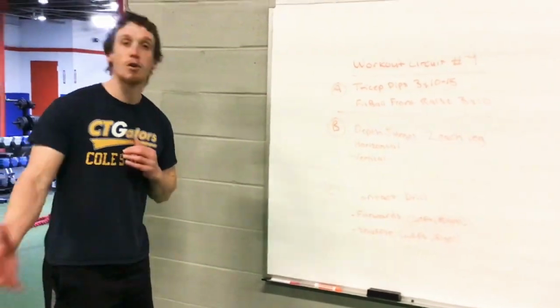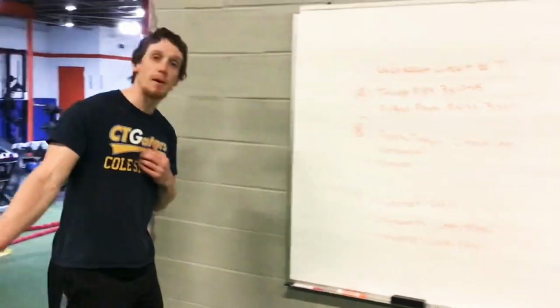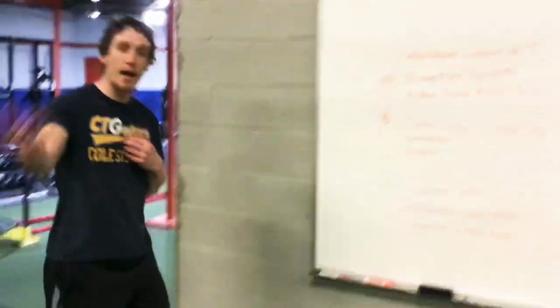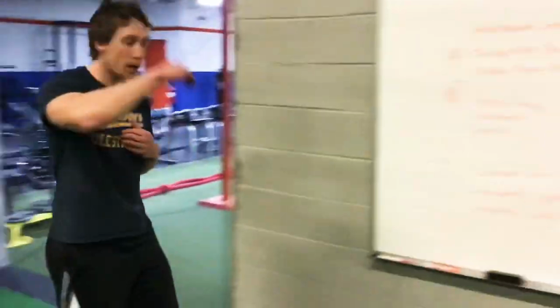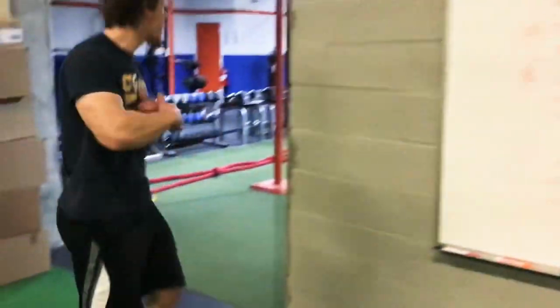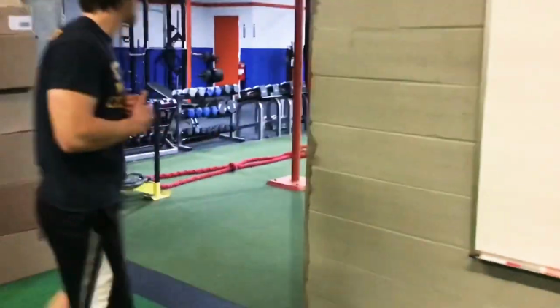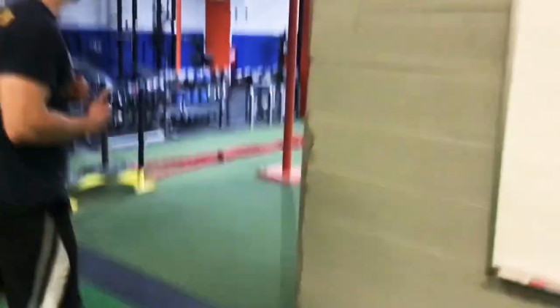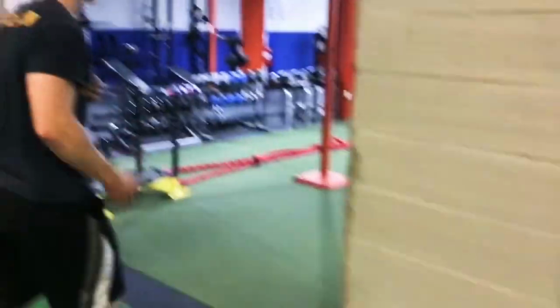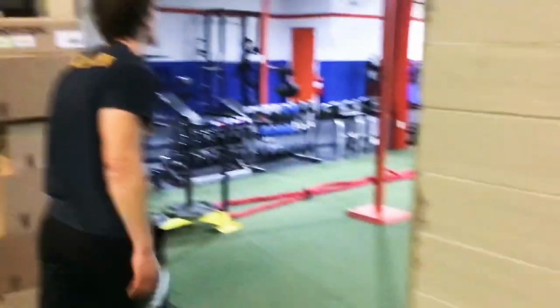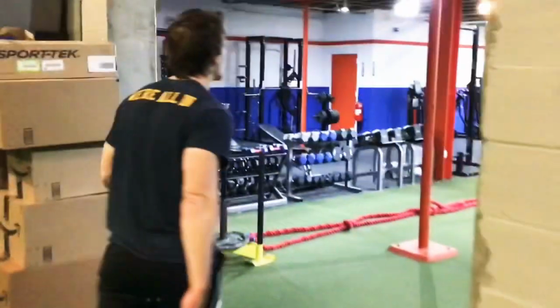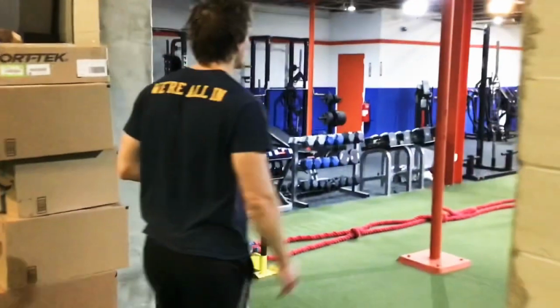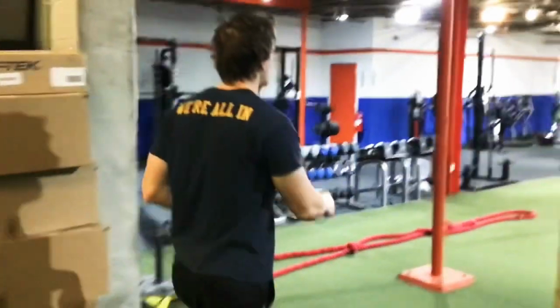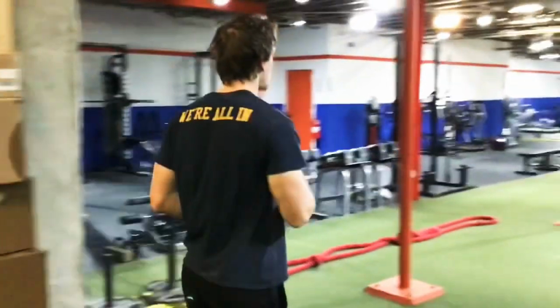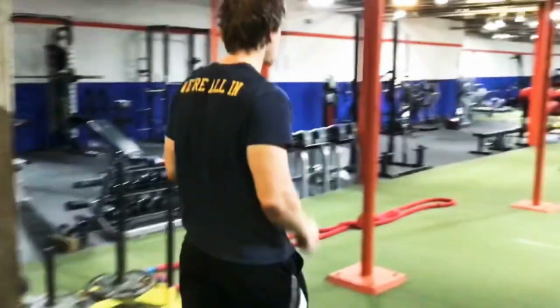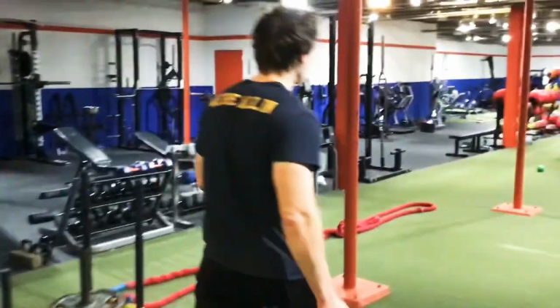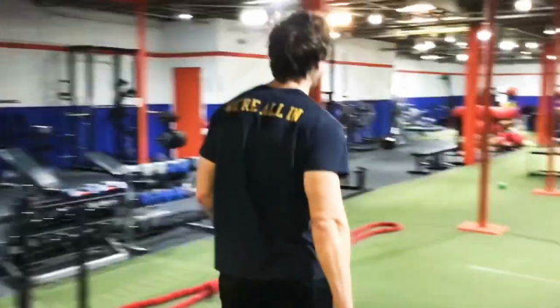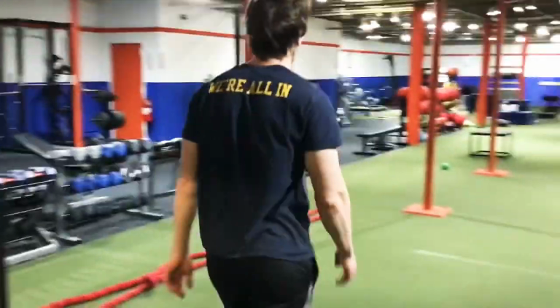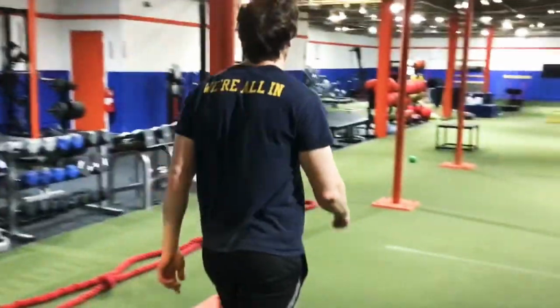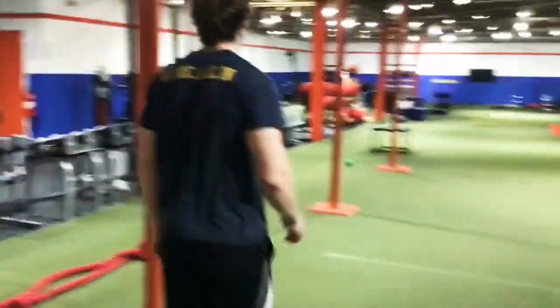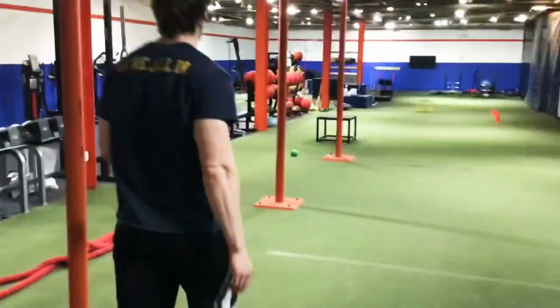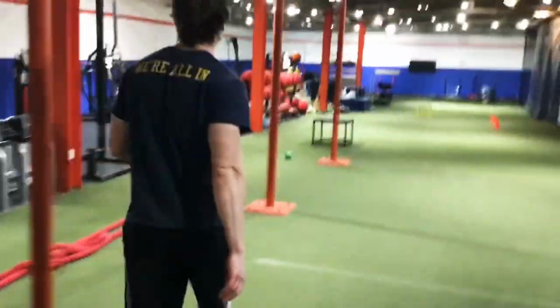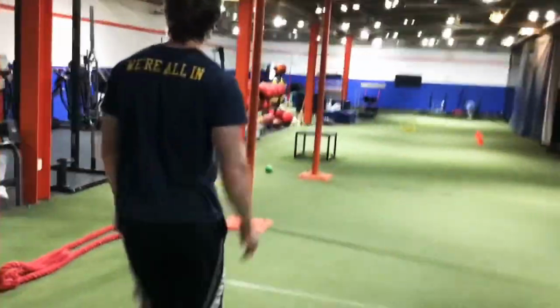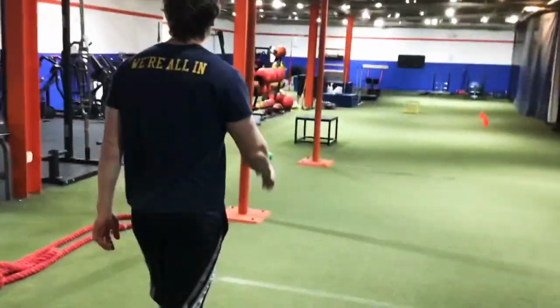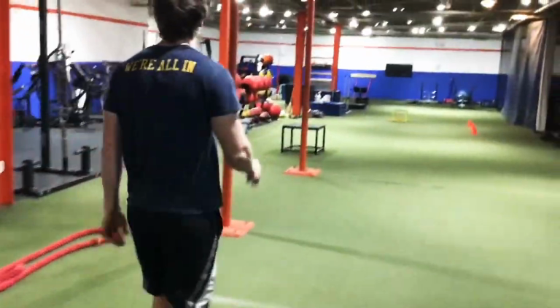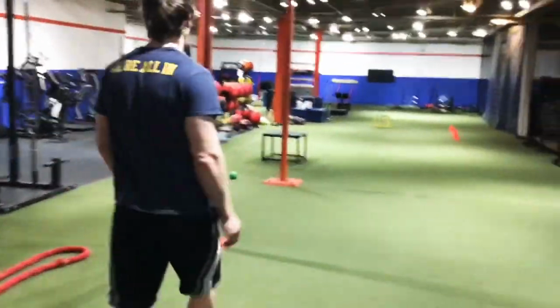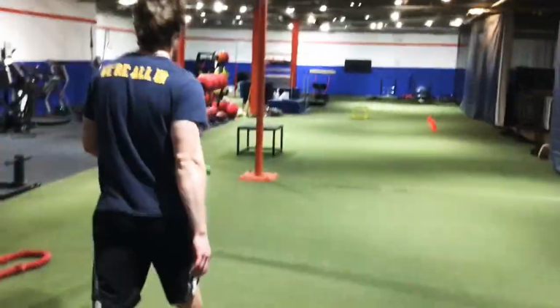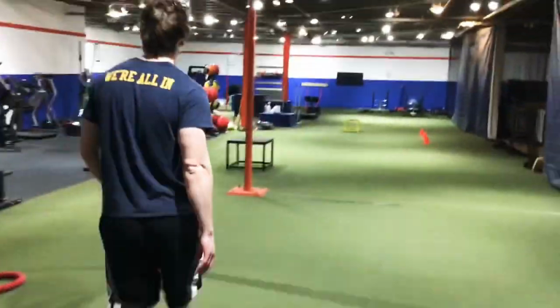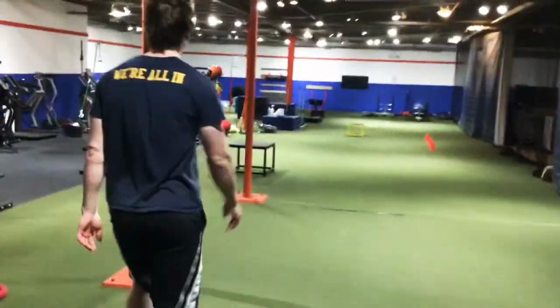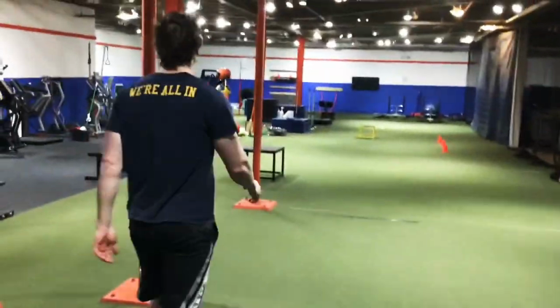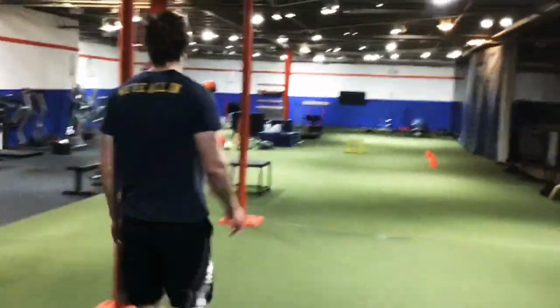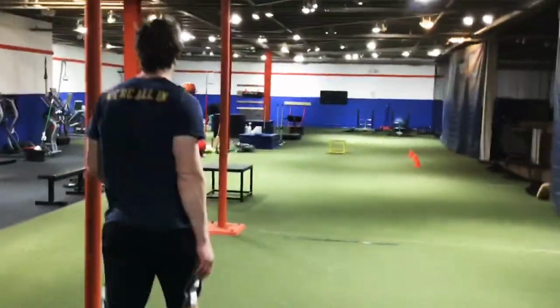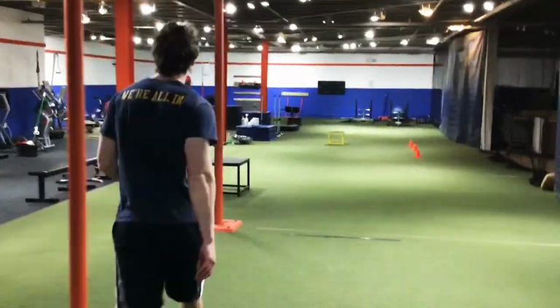Coach Bill, come on into the performance center.